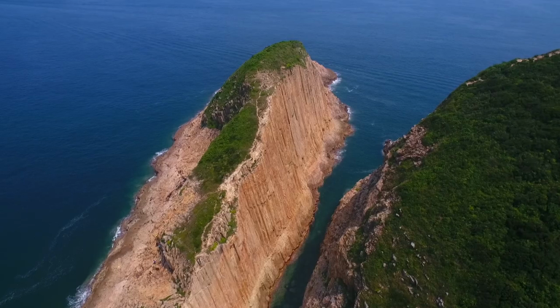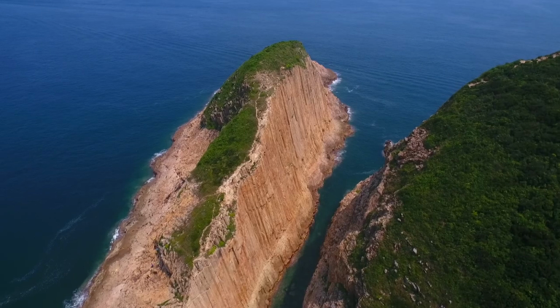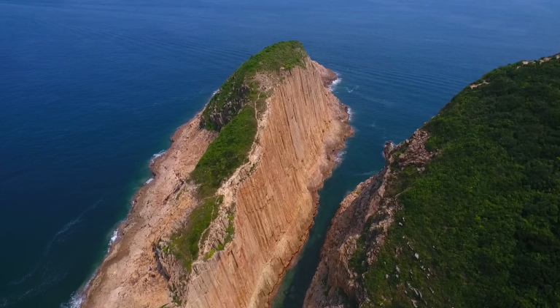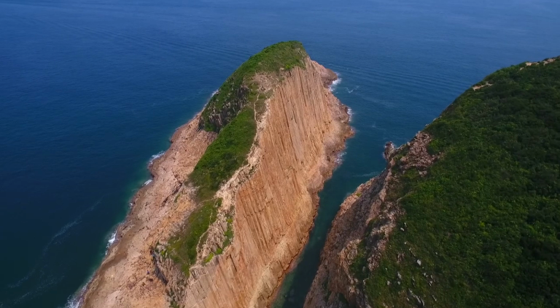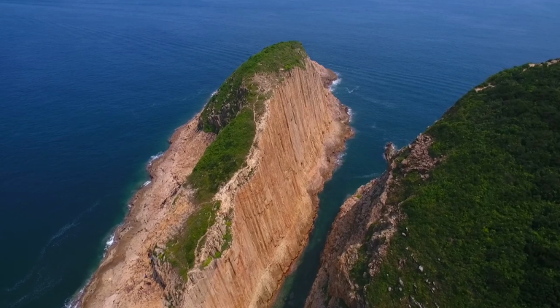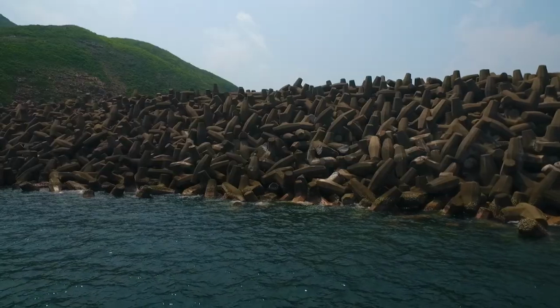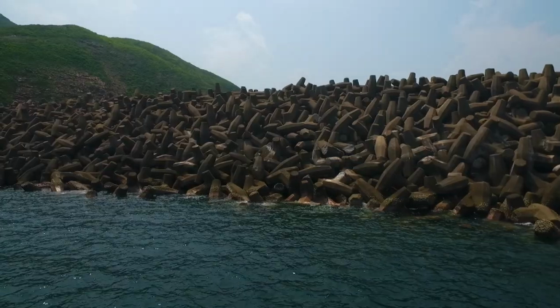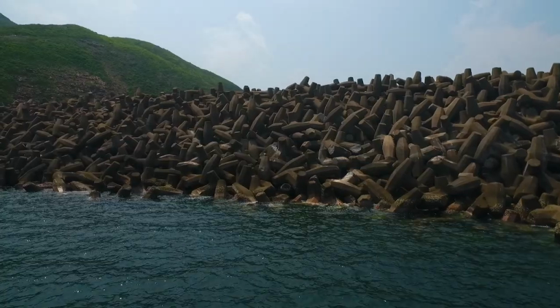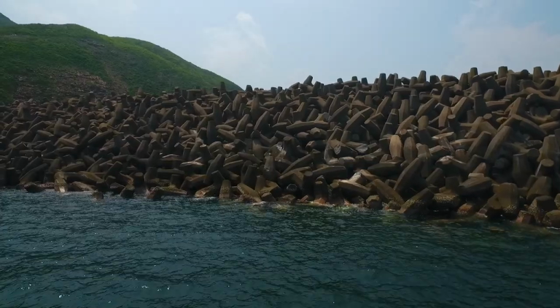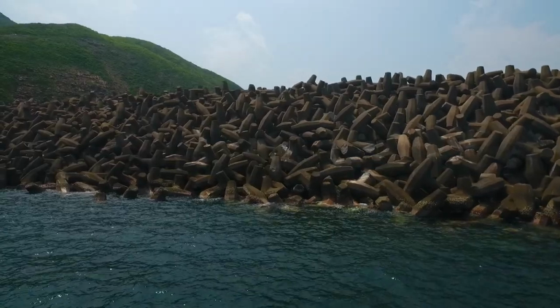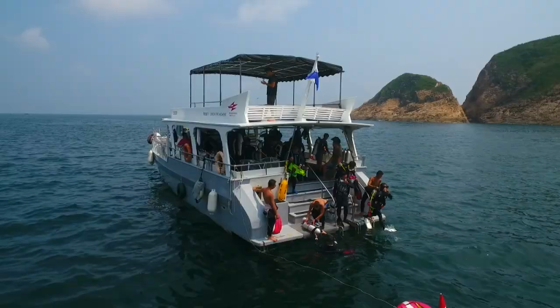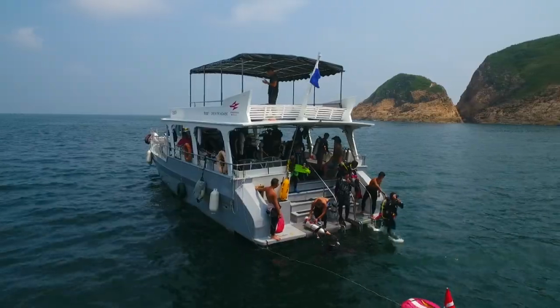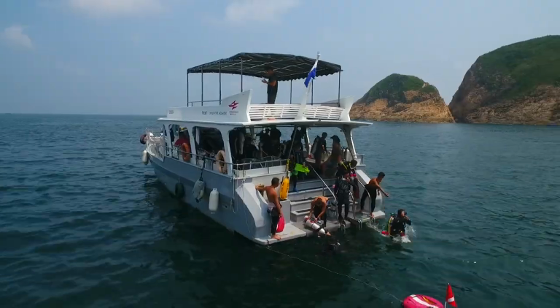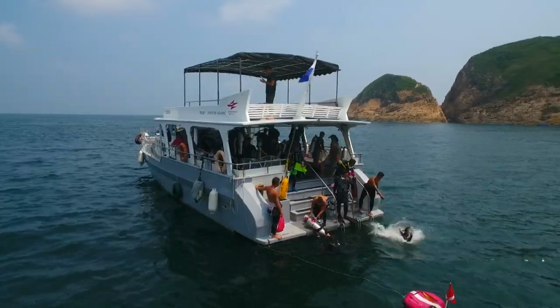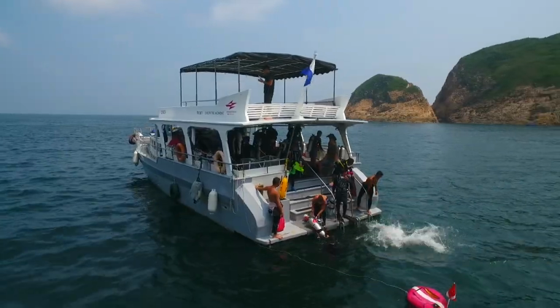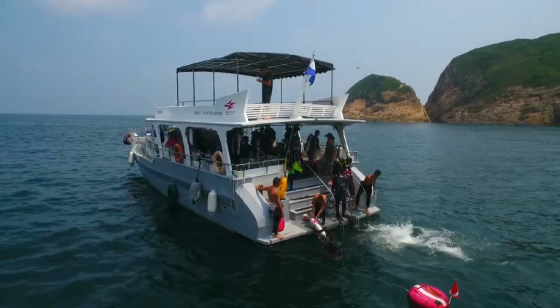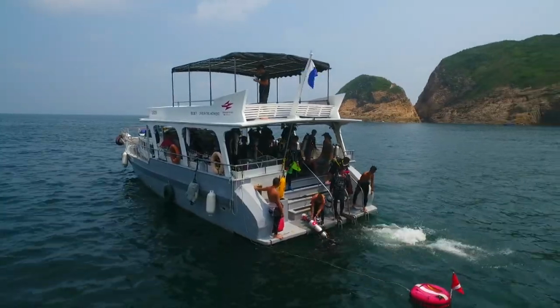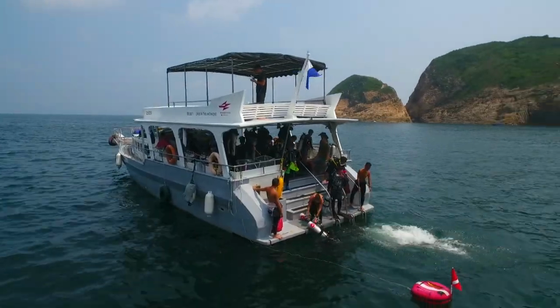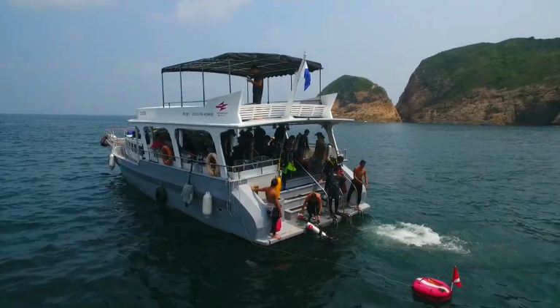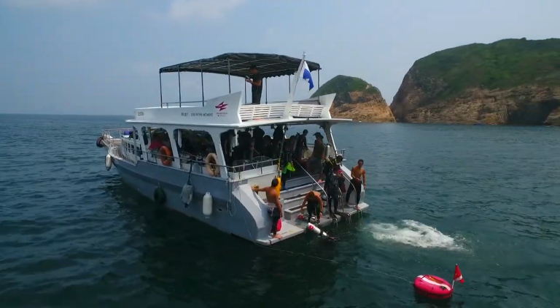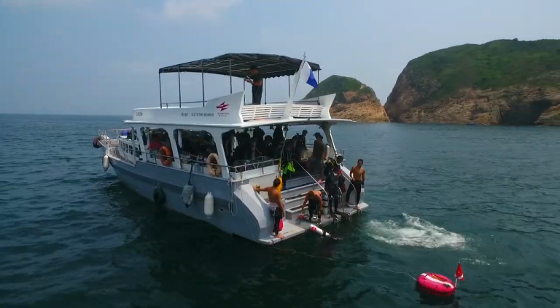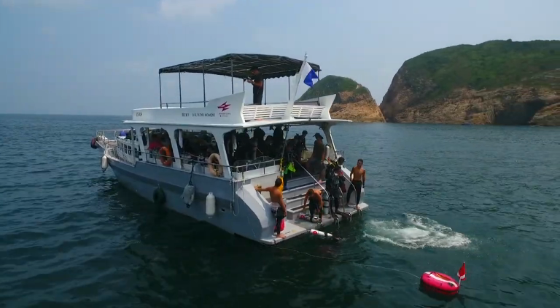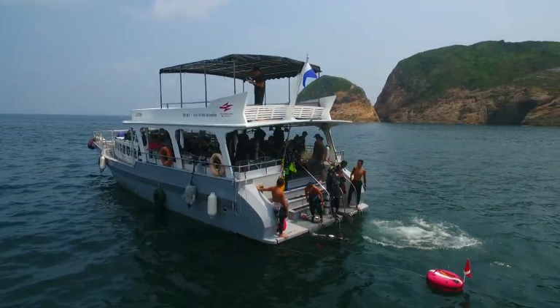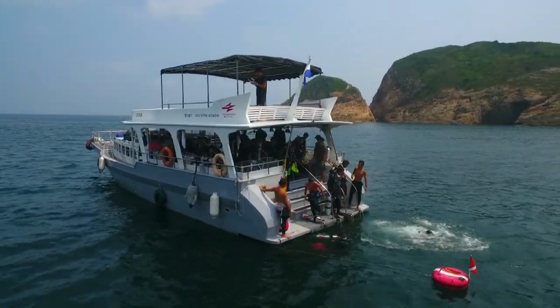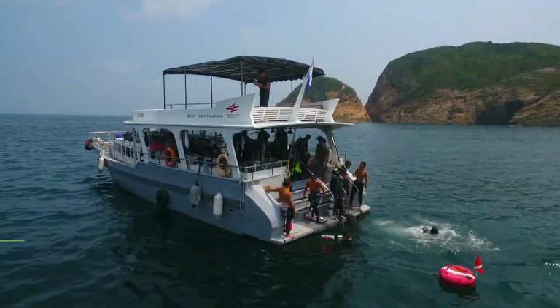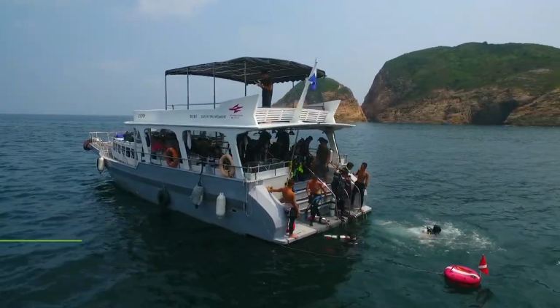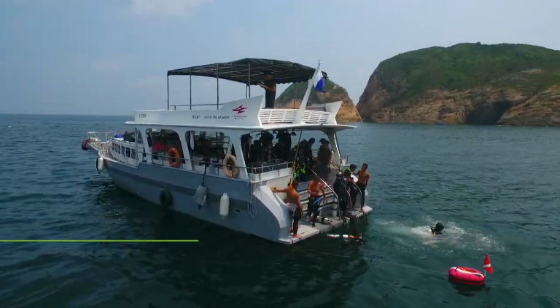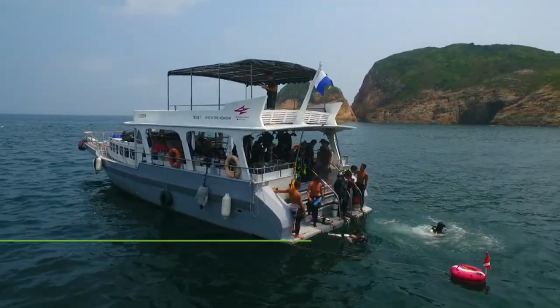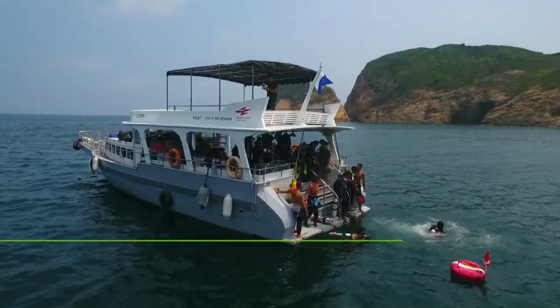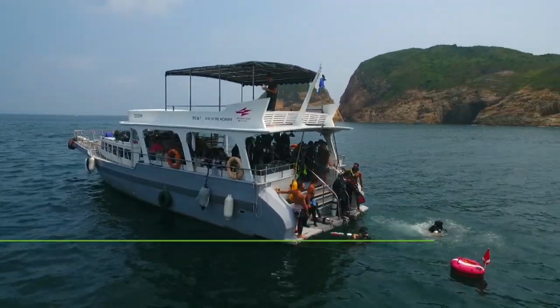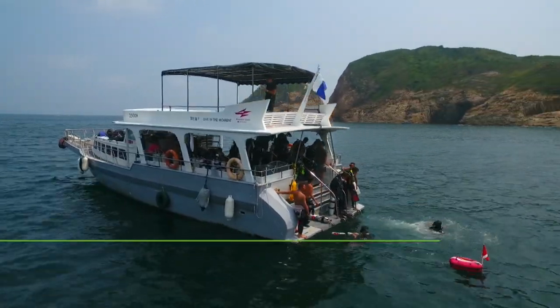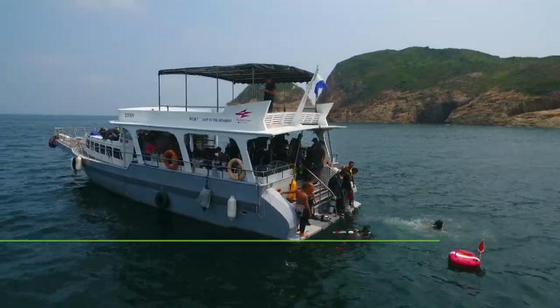Barracuda, Volcanoes and Dolos. We are scuba diving in Hong Kong and this is Drone and Phone.